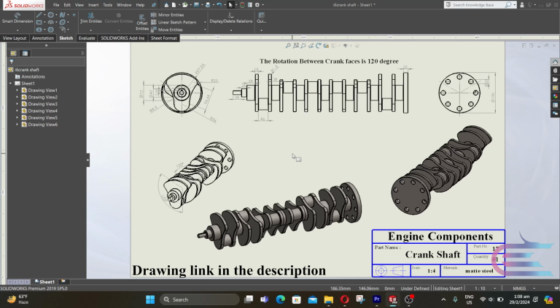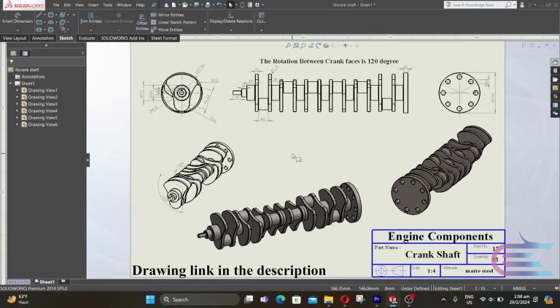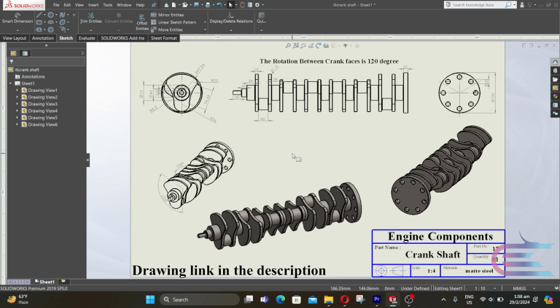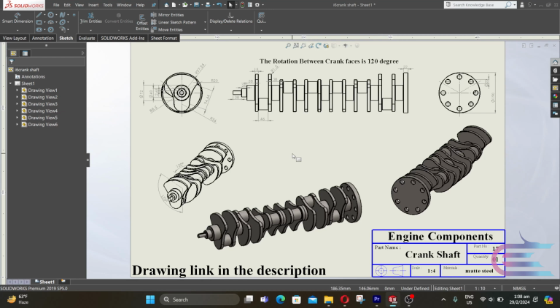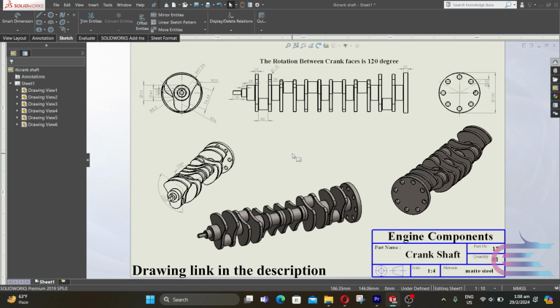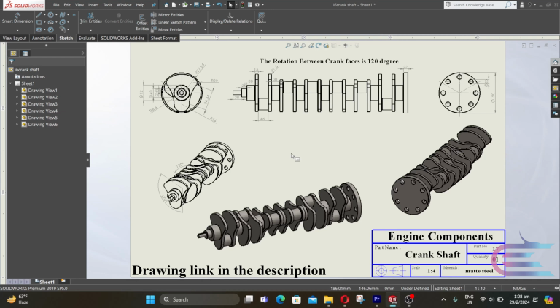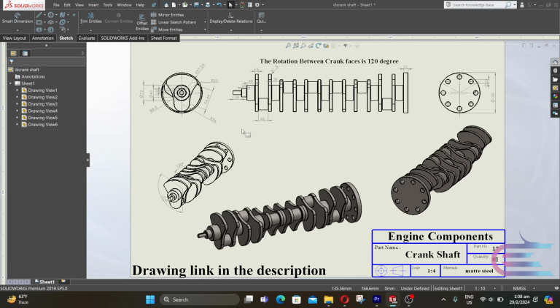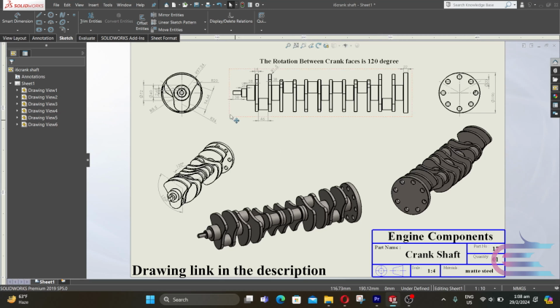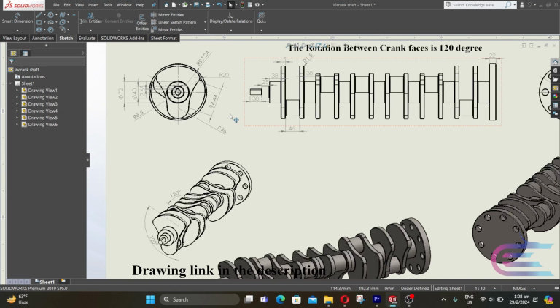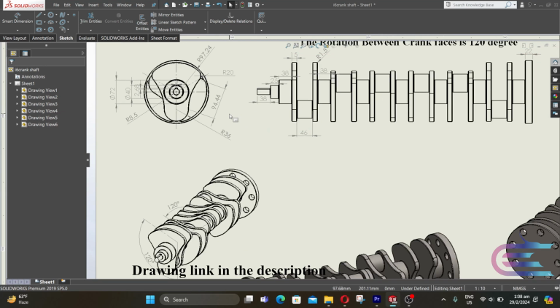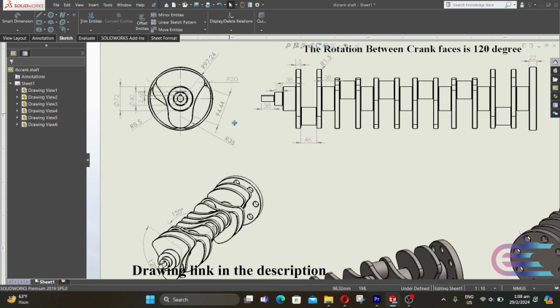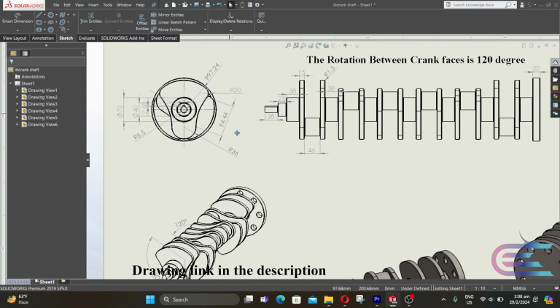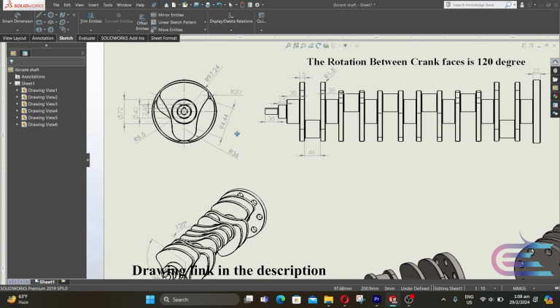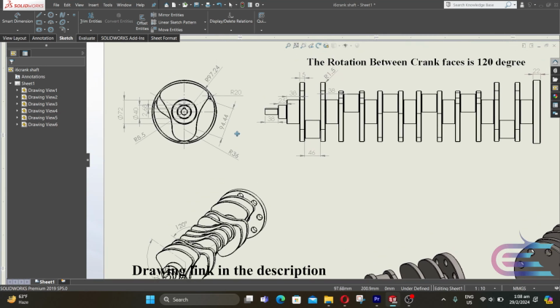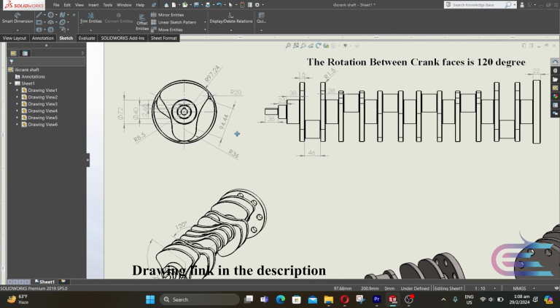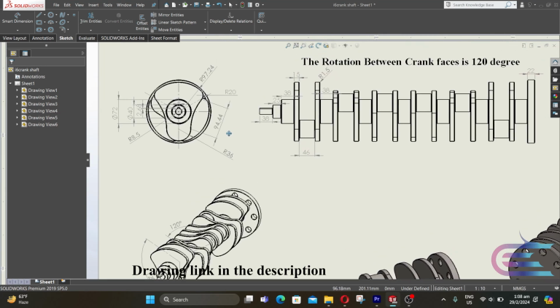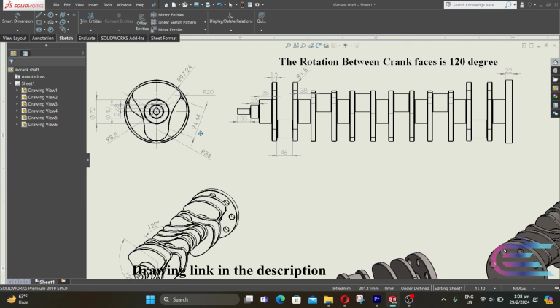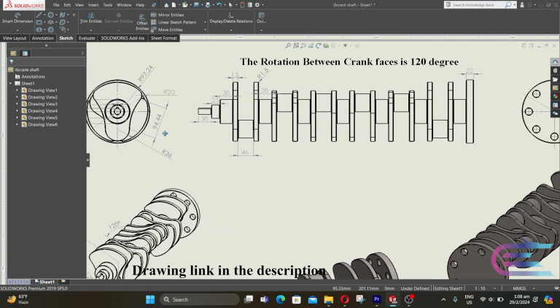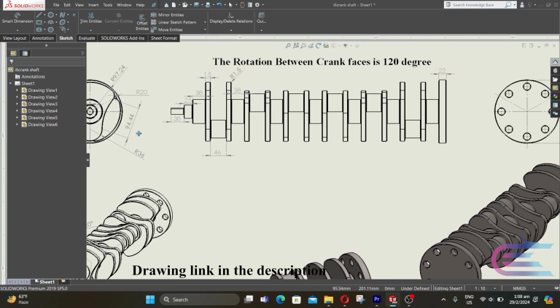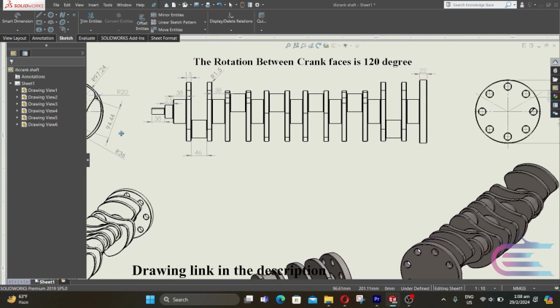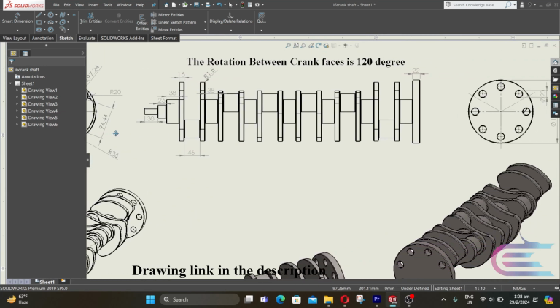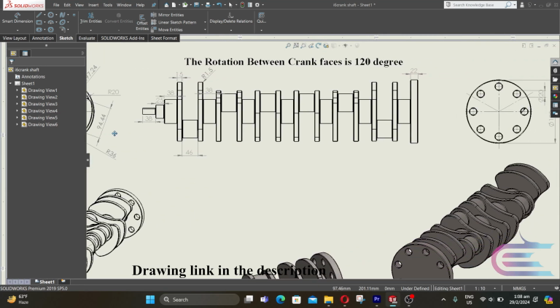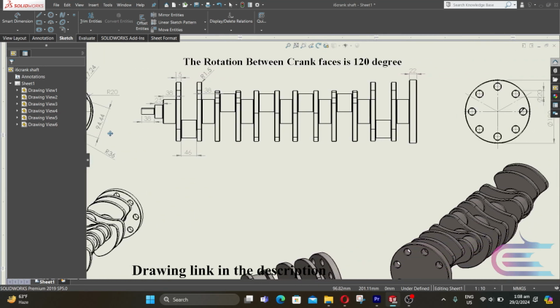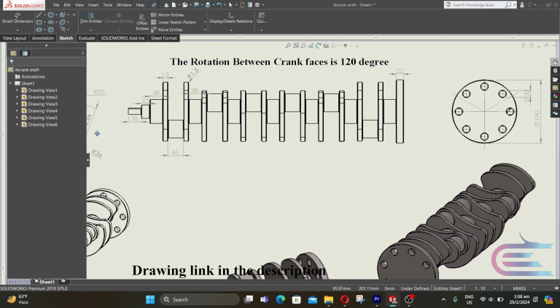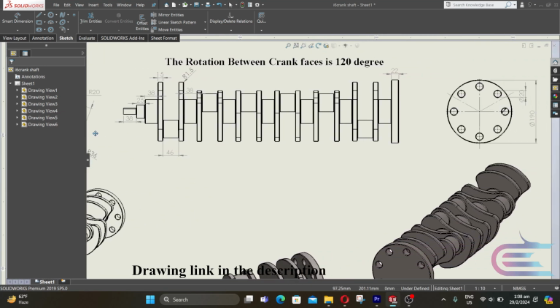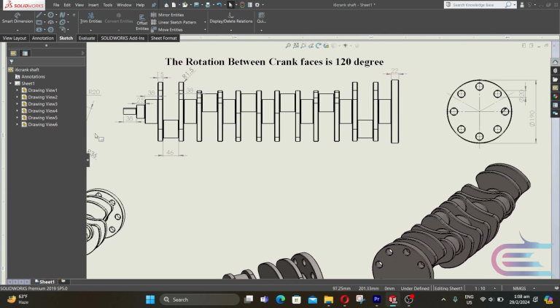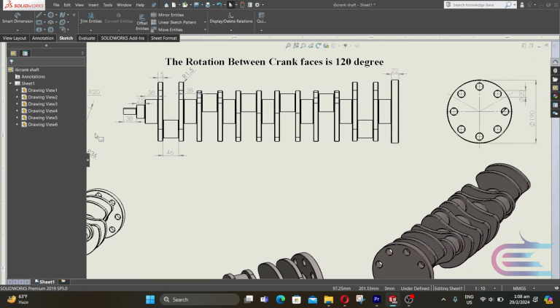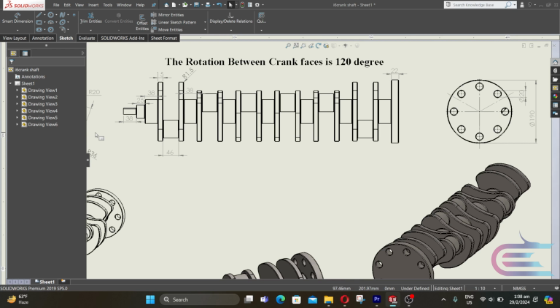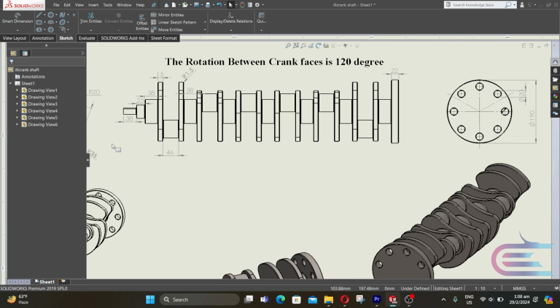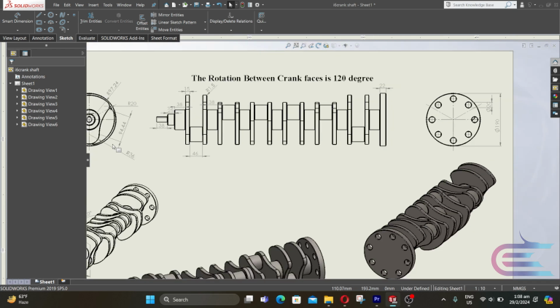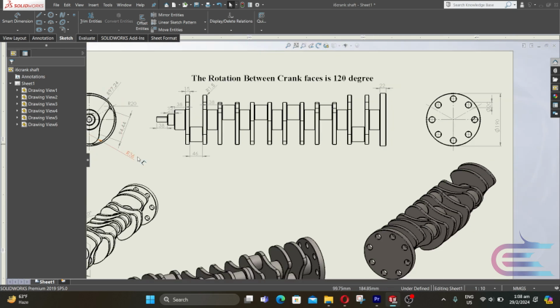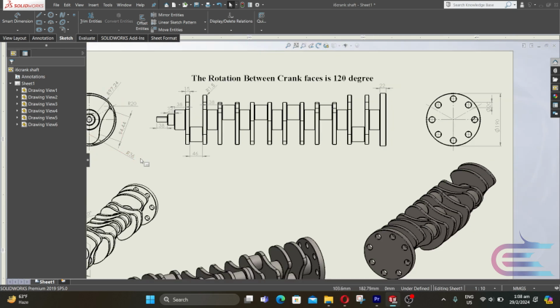Assalamualaikum, welcome to Explore. In this tutorial we are going to design an i6 crankshaft.